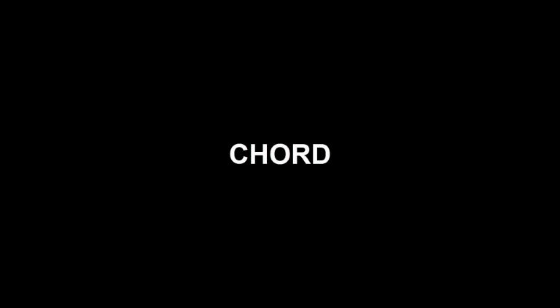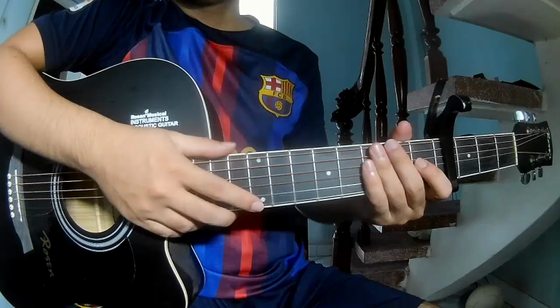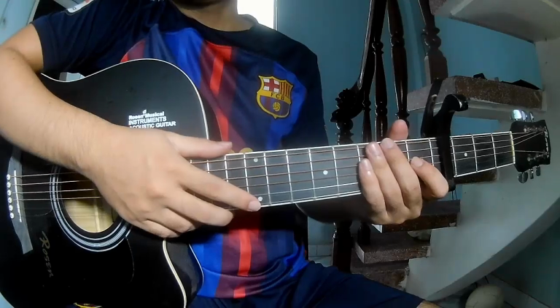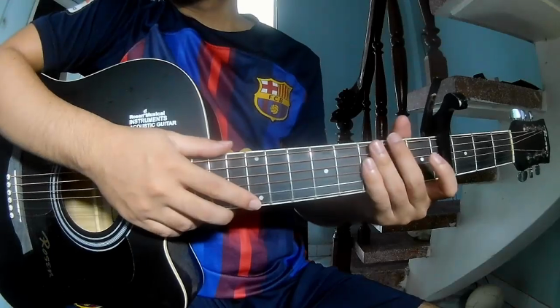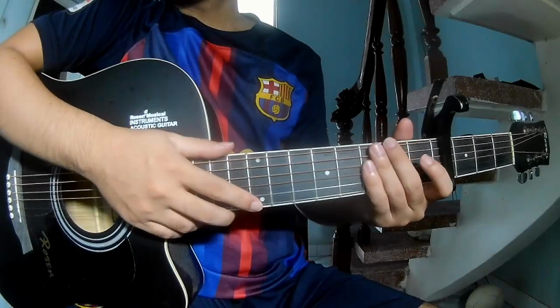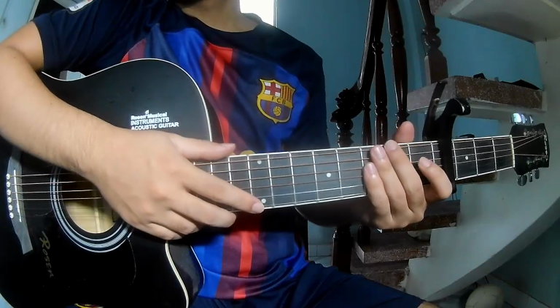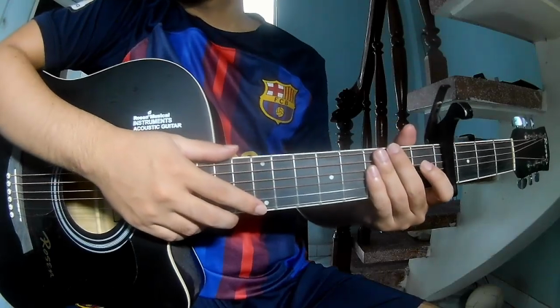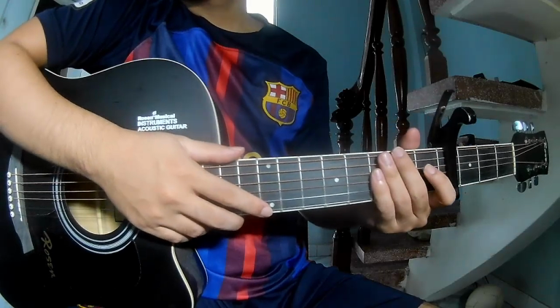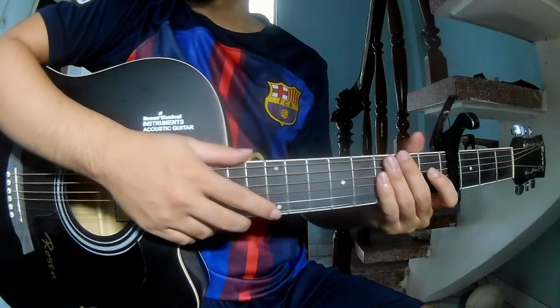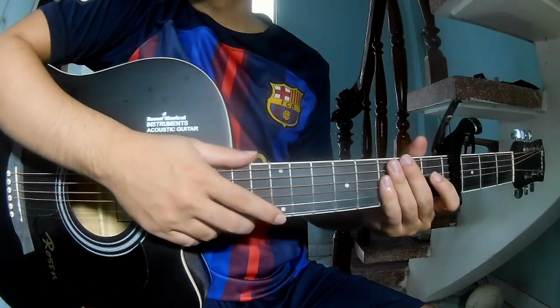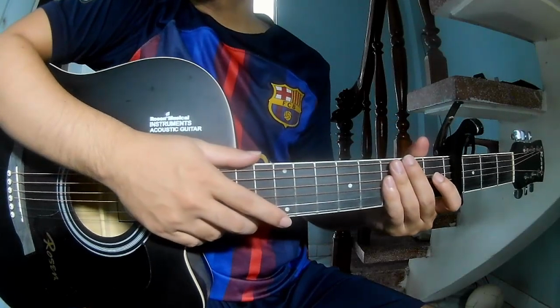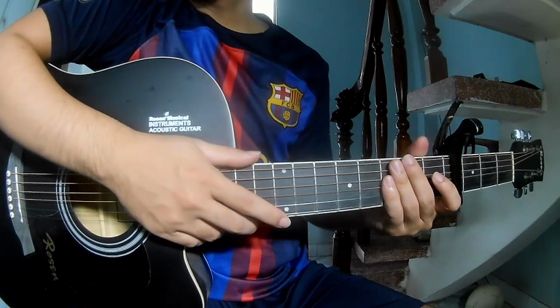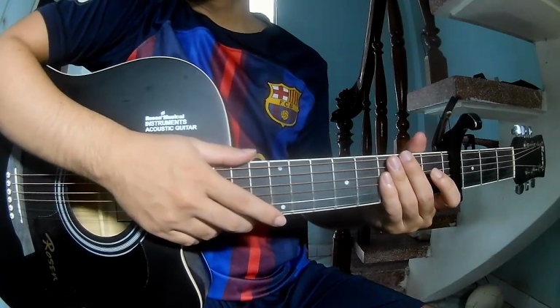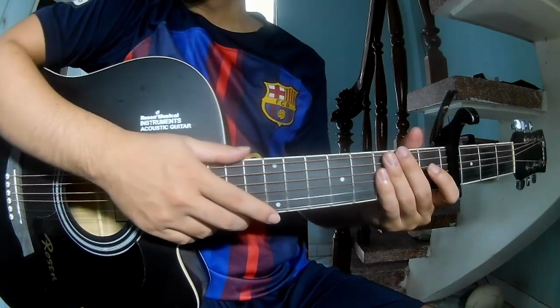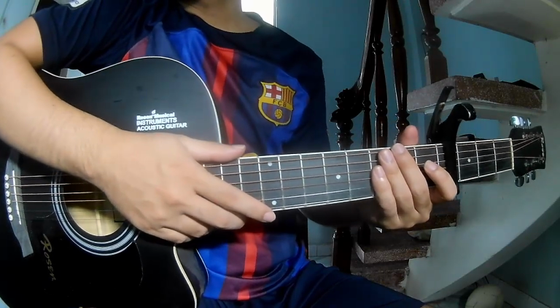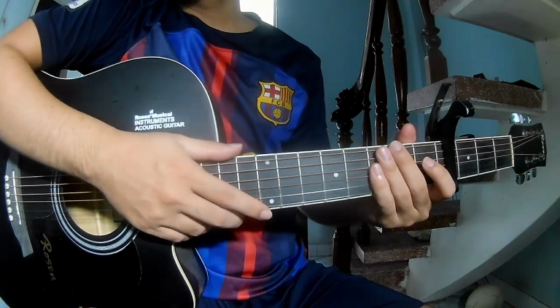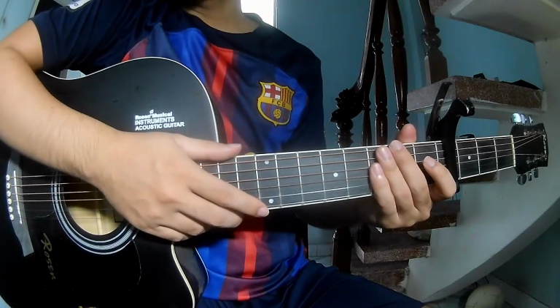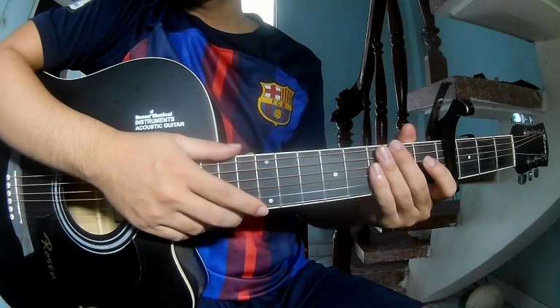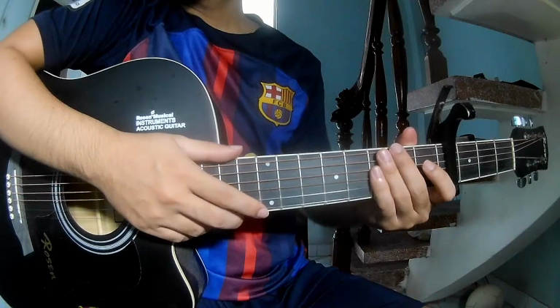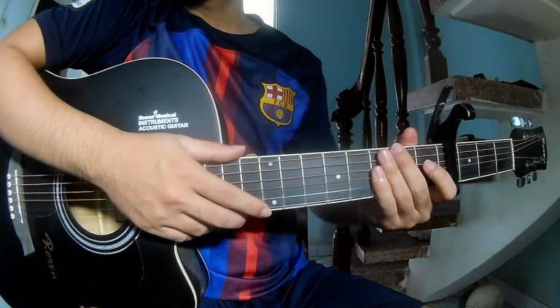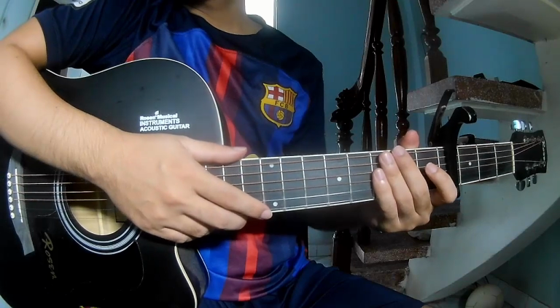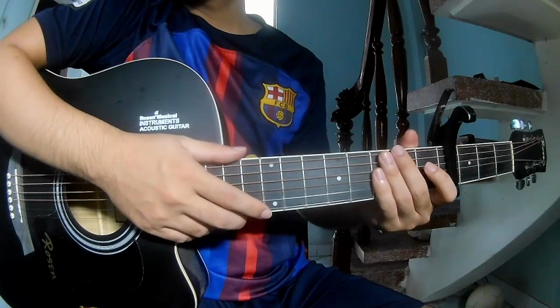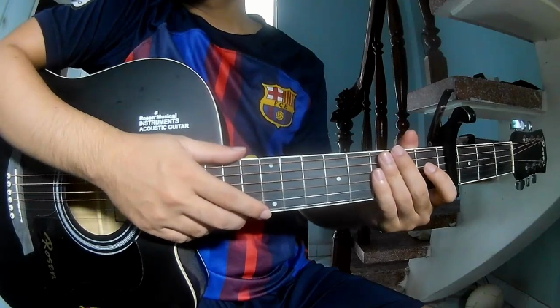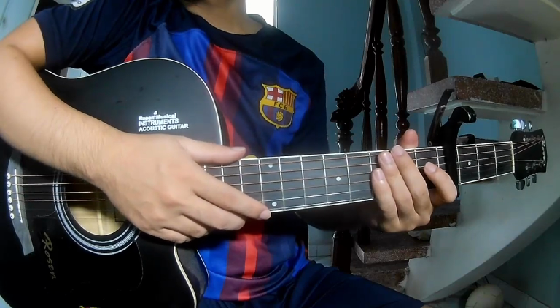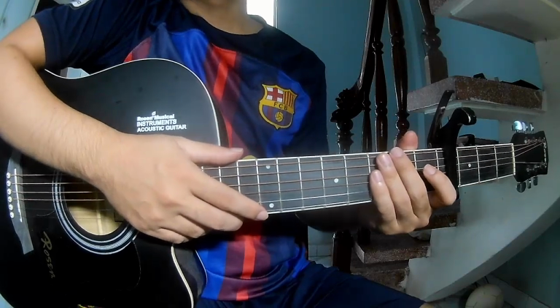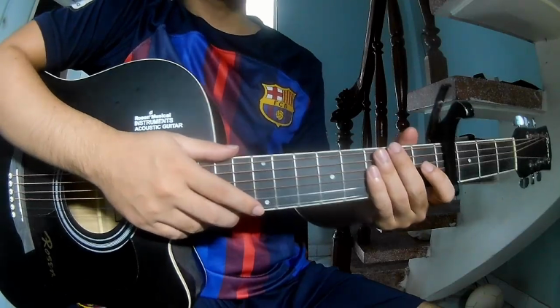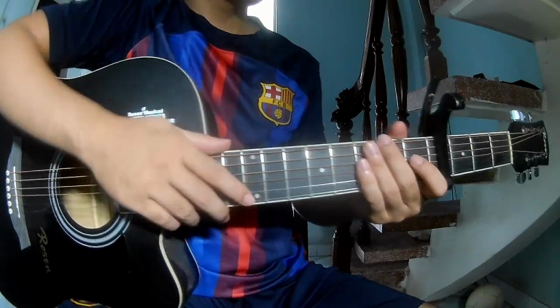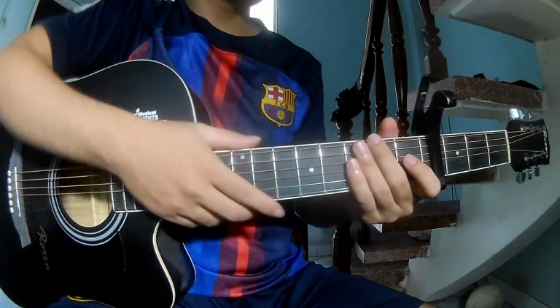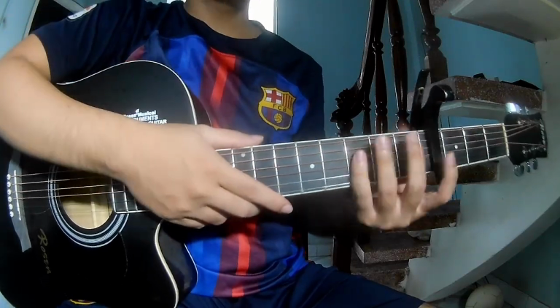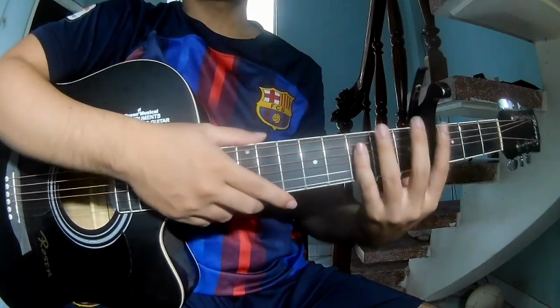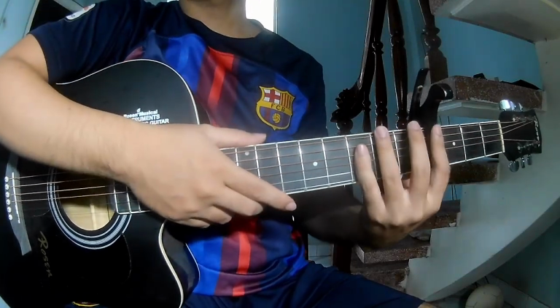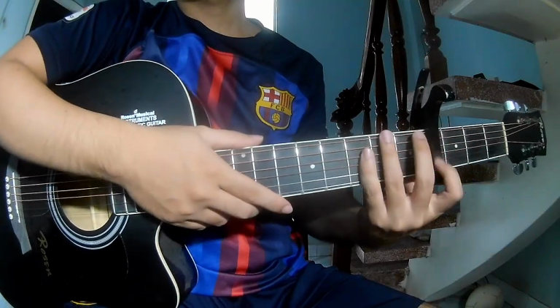Hi everyone, today we'll see how to play guitar — Whiskey Band by Cody Johnson. First, to score in the program,